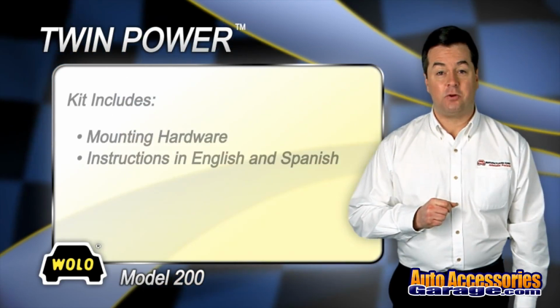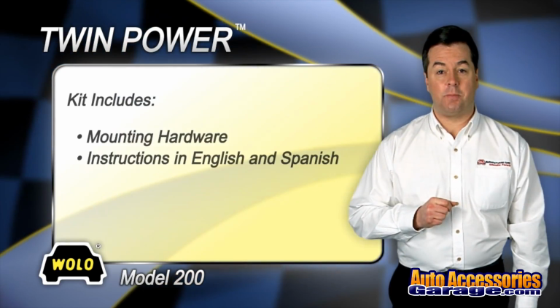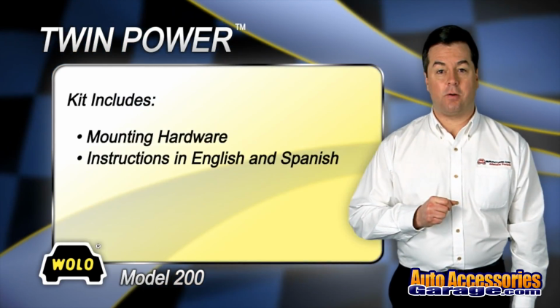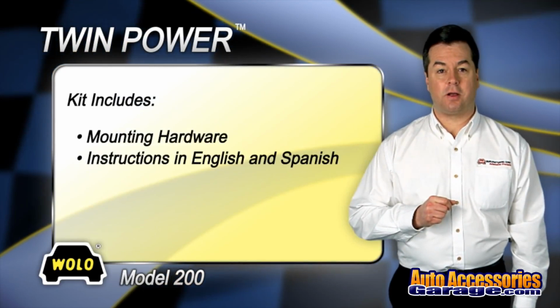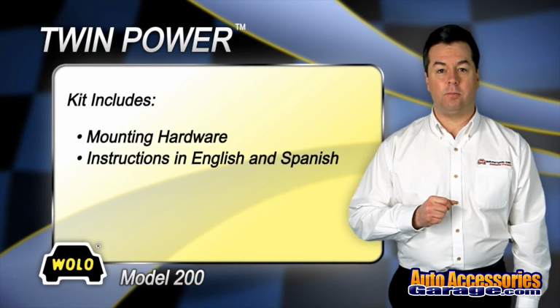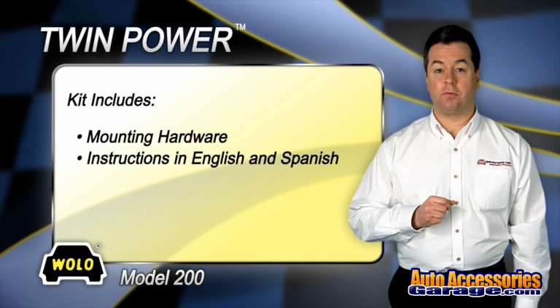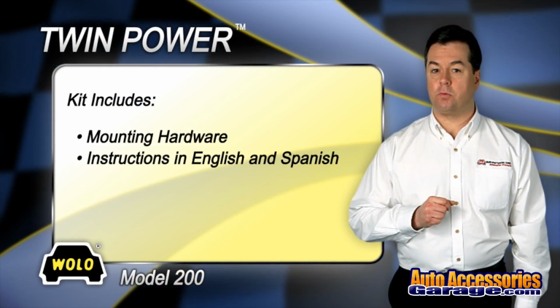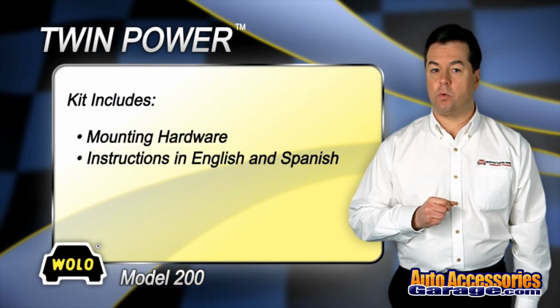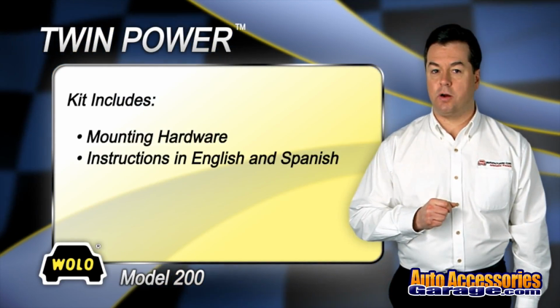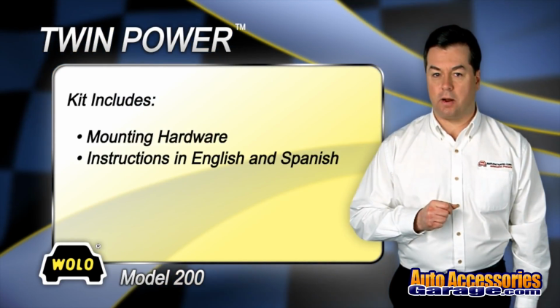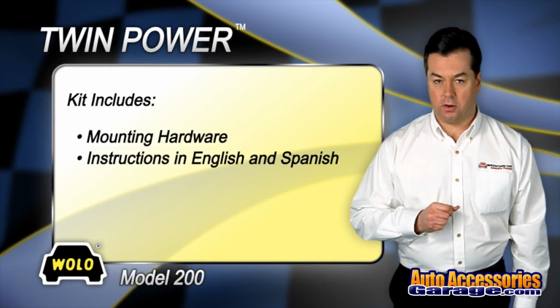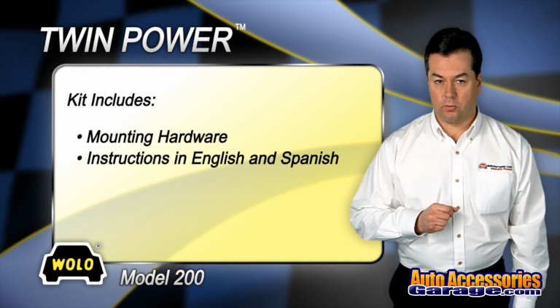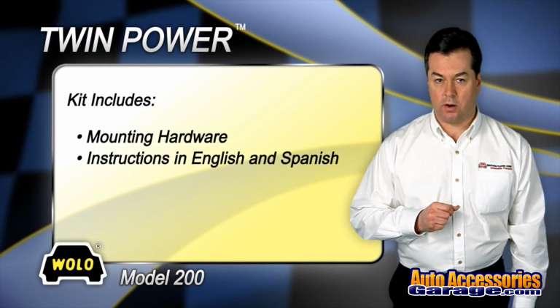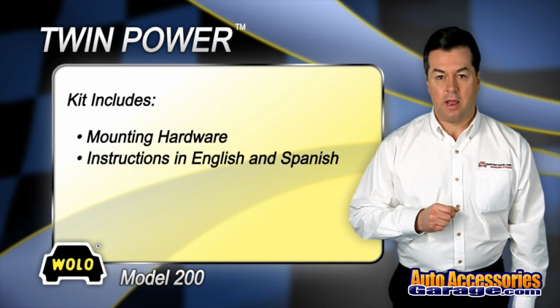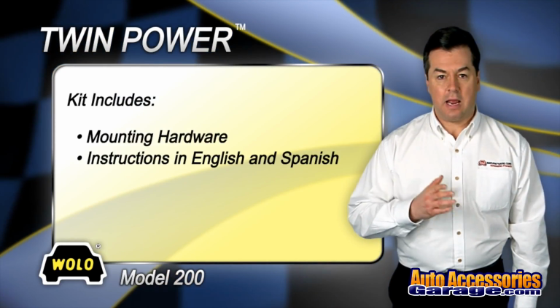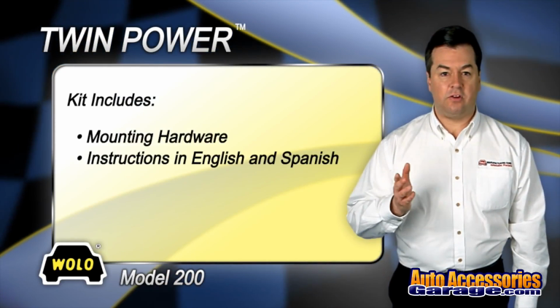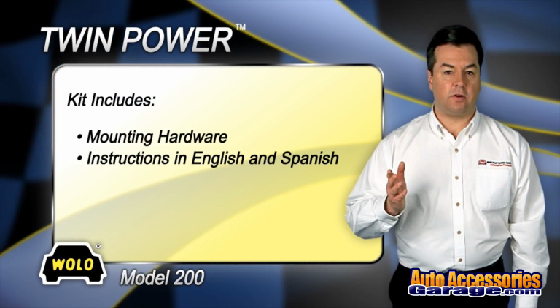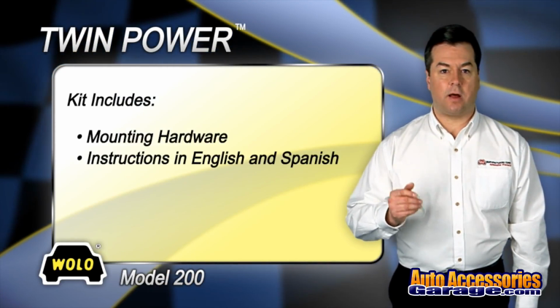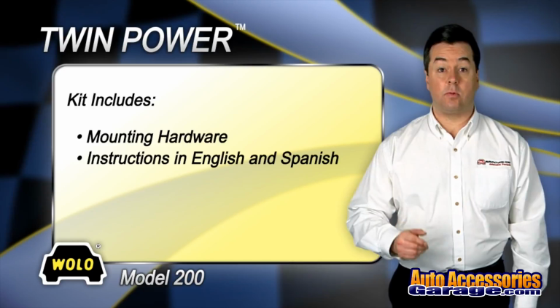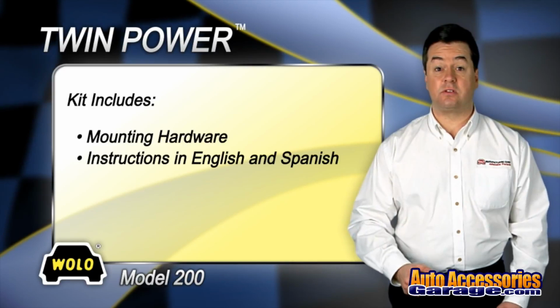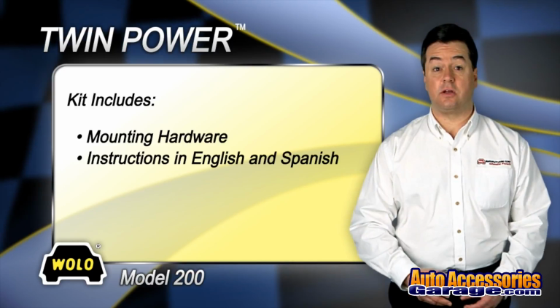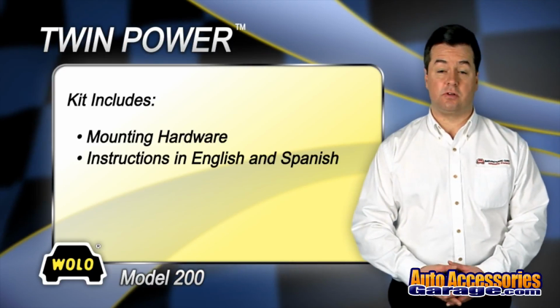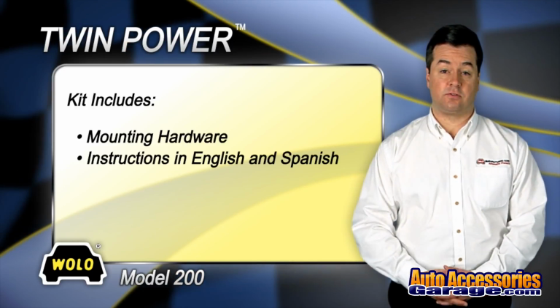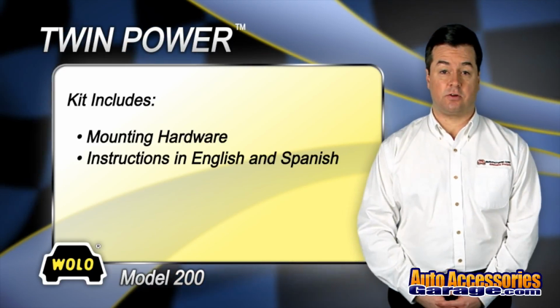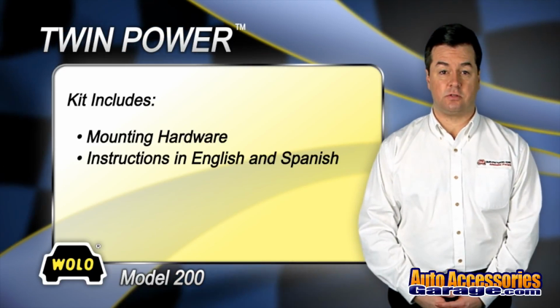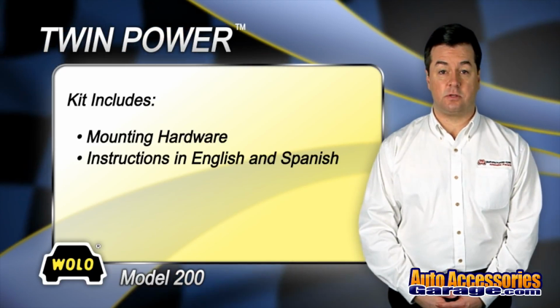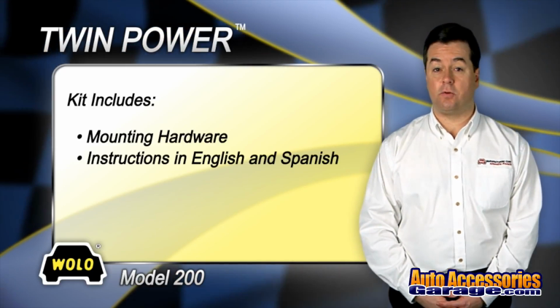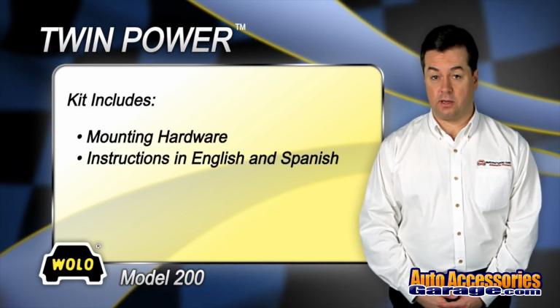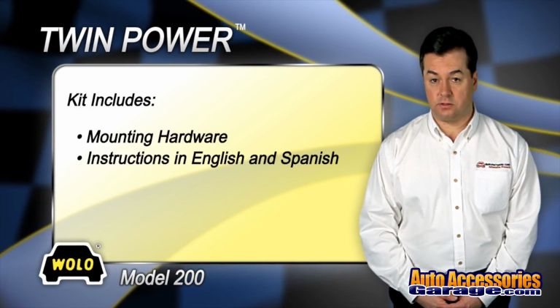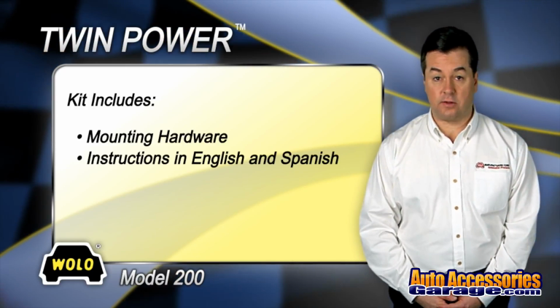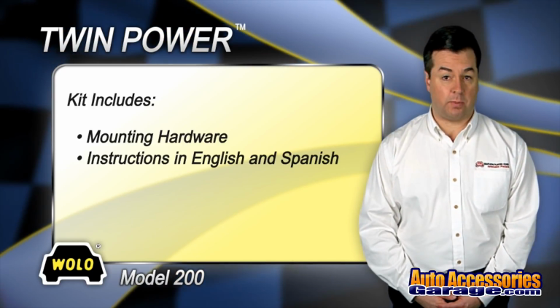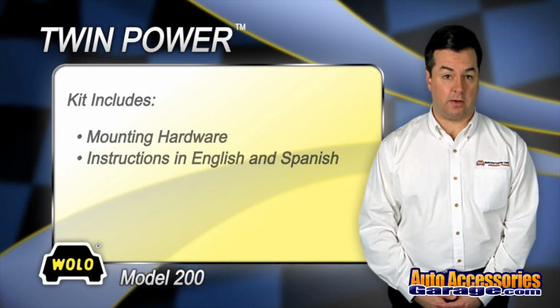TwinPower comes with all required mounting hardware and easy to follow installation instructions in both English and Spanish.